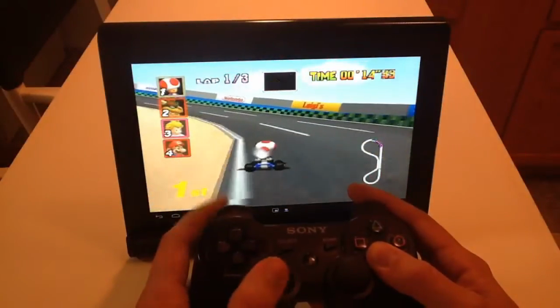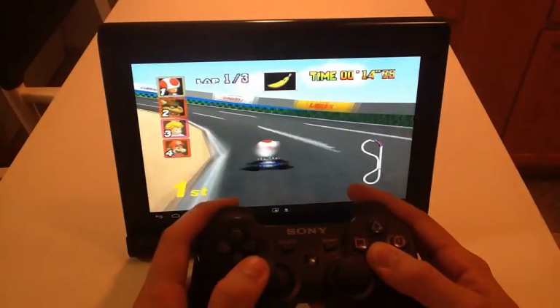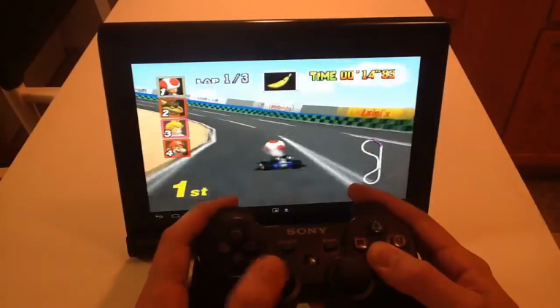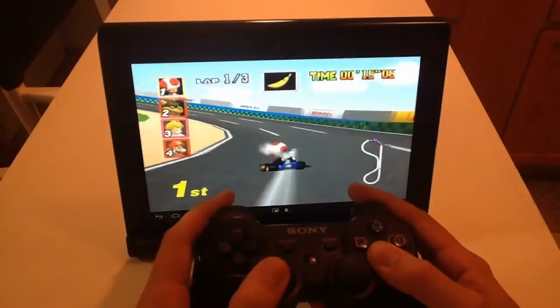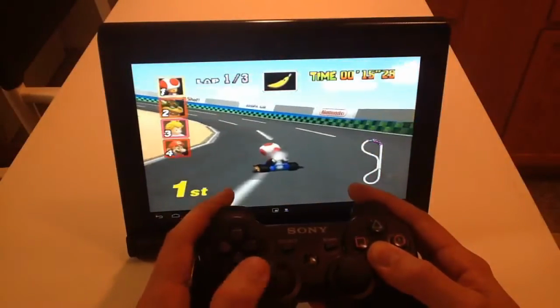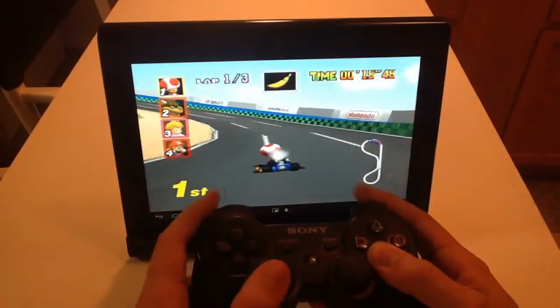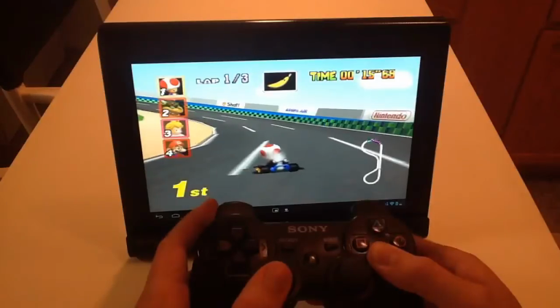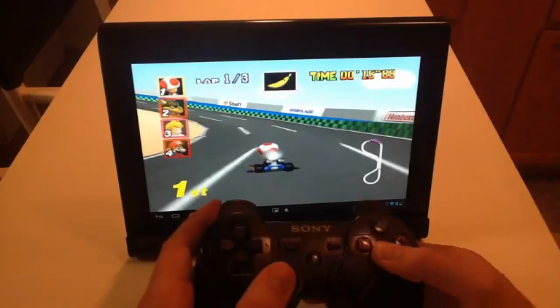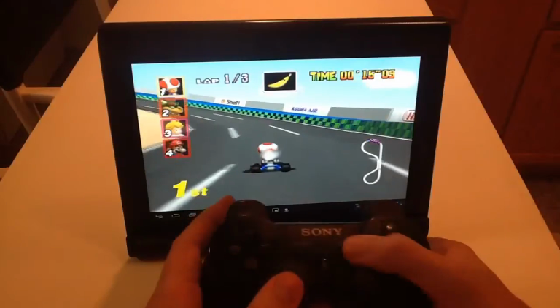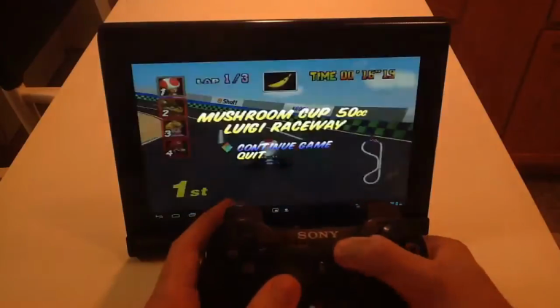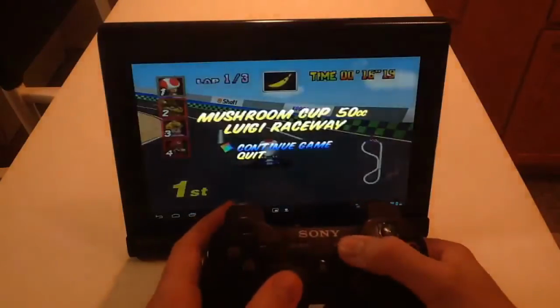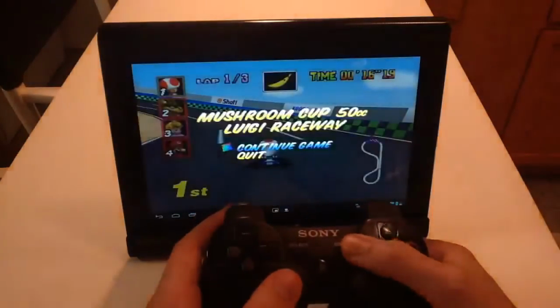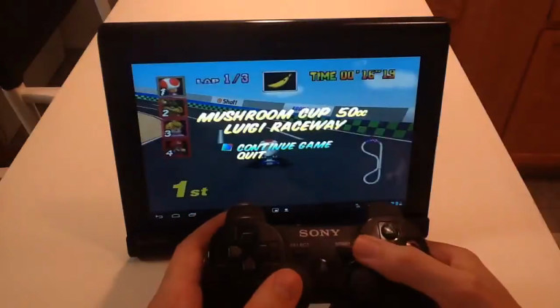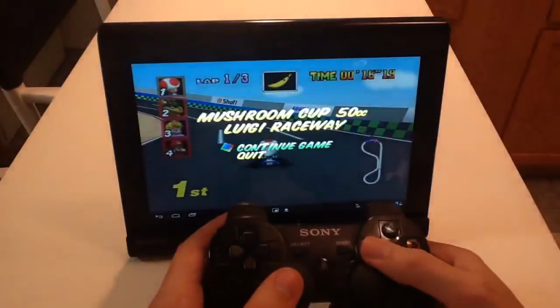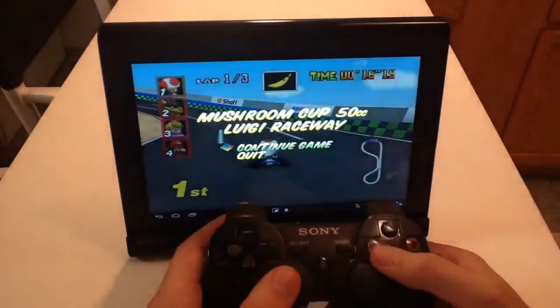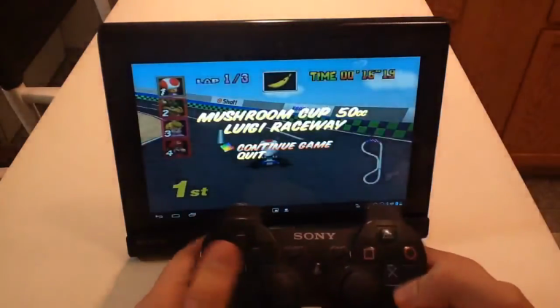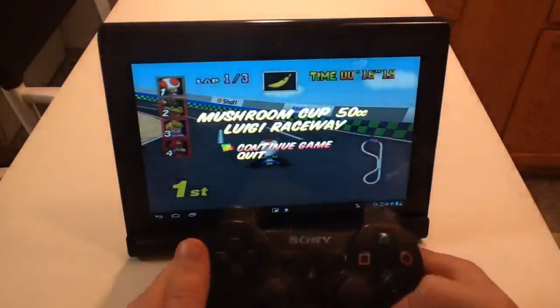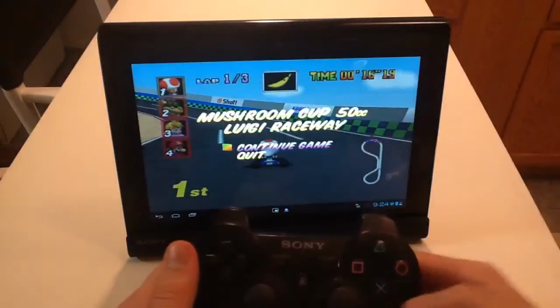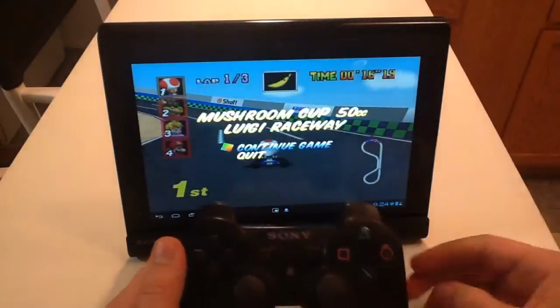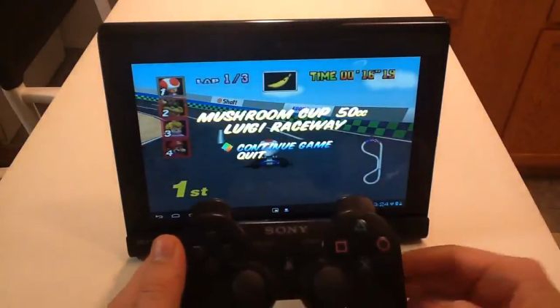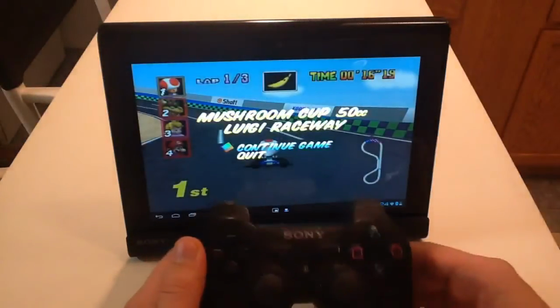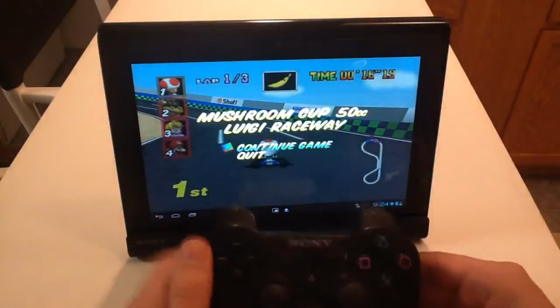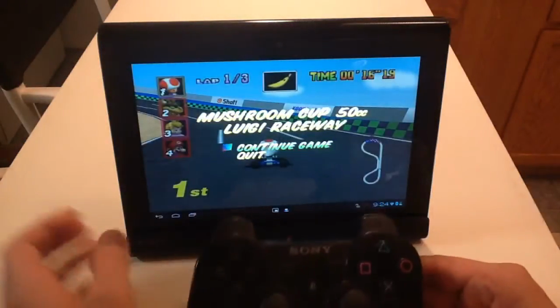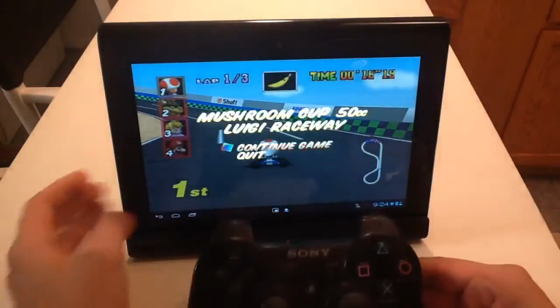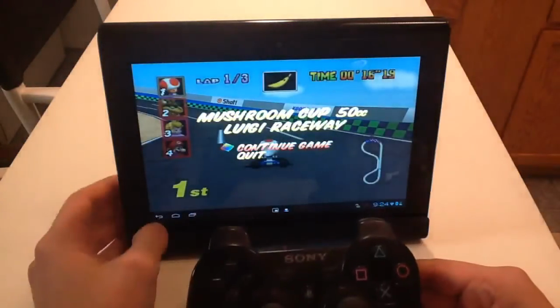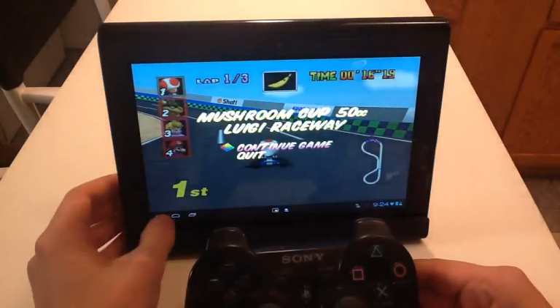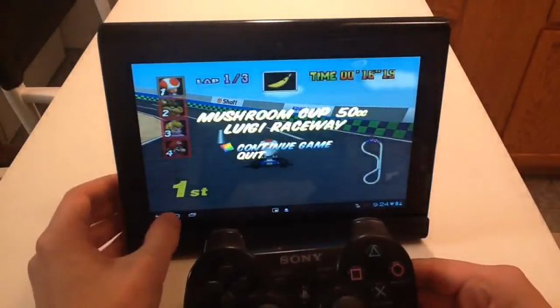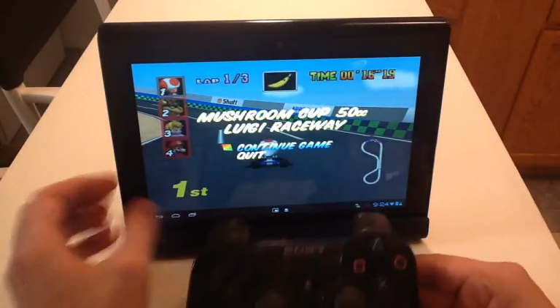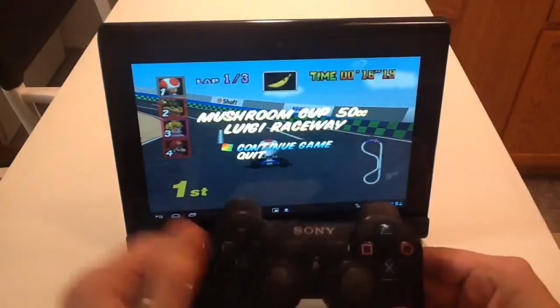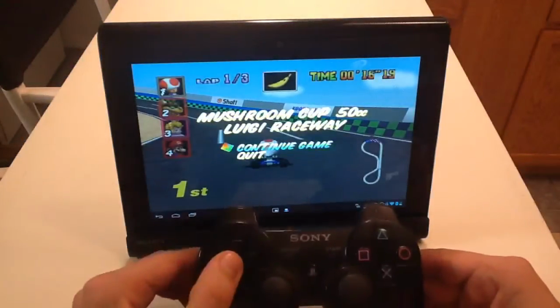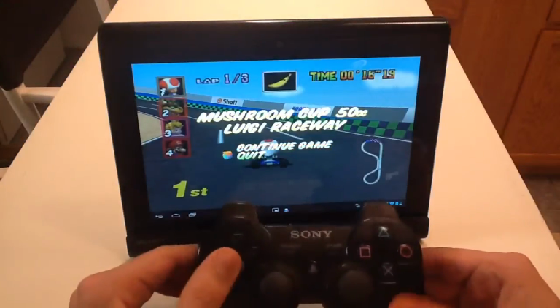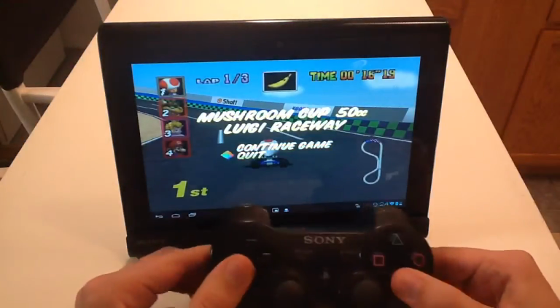So this is an example of gameplay. You can pause it like that and quit.